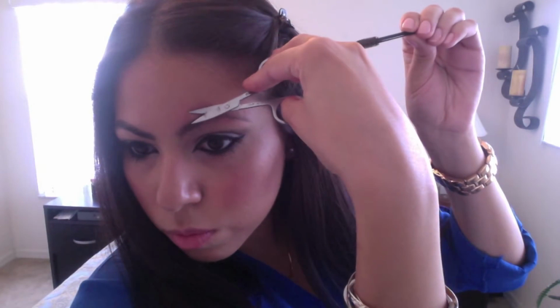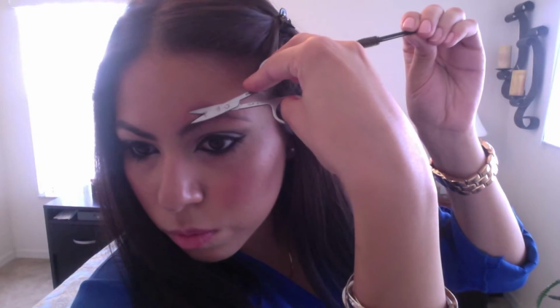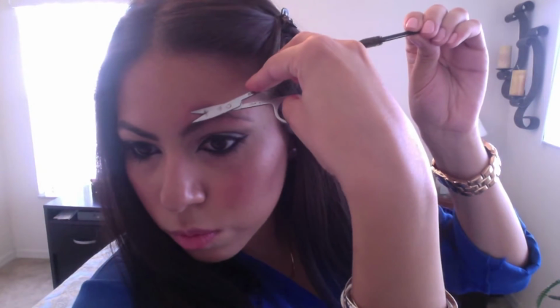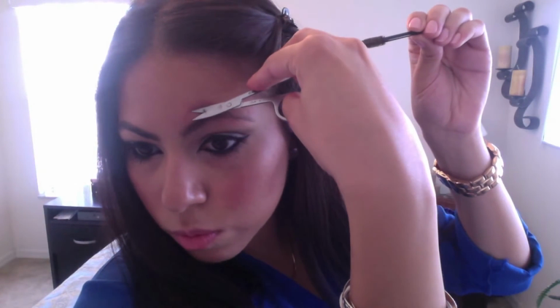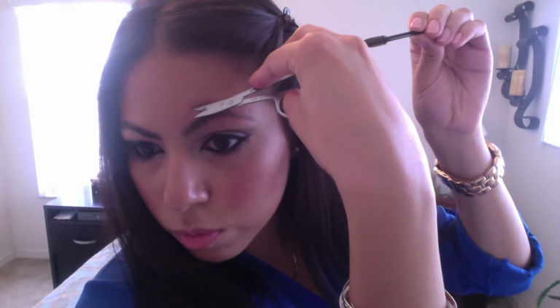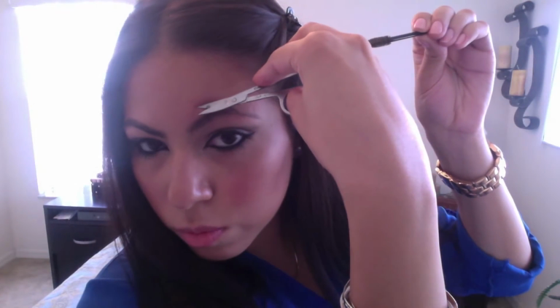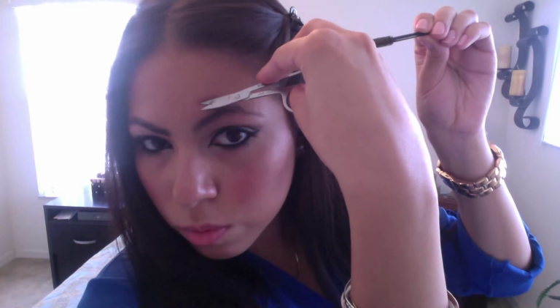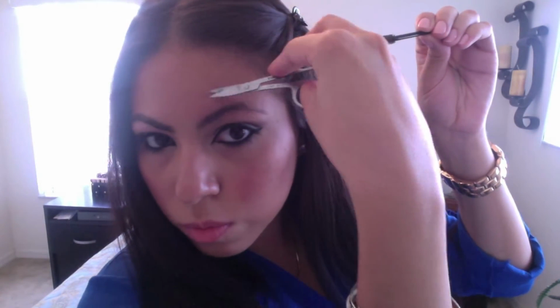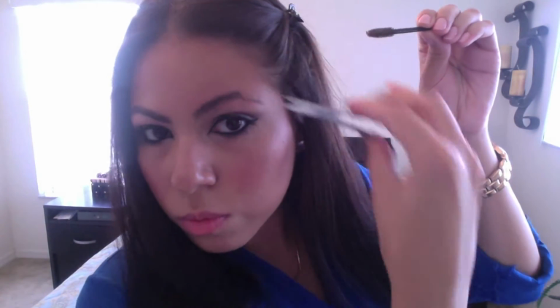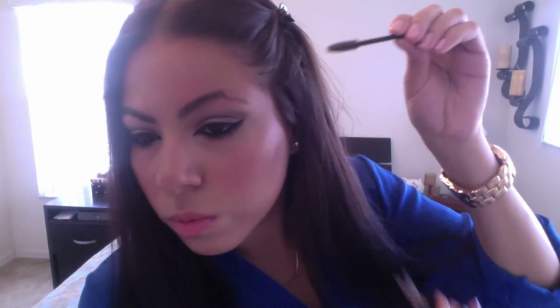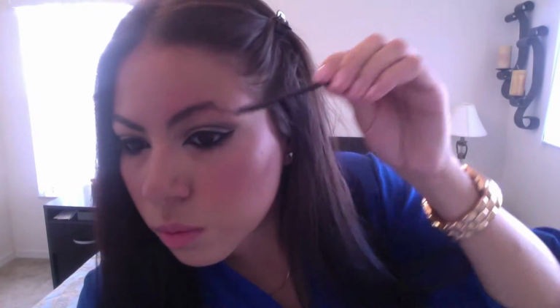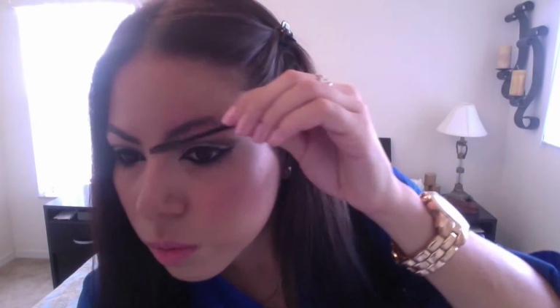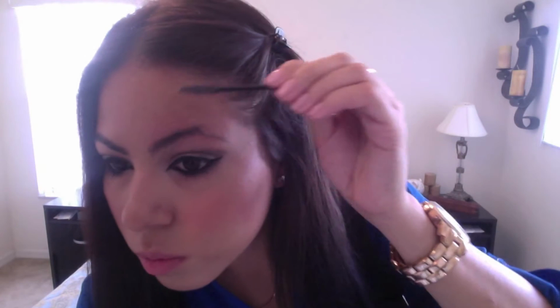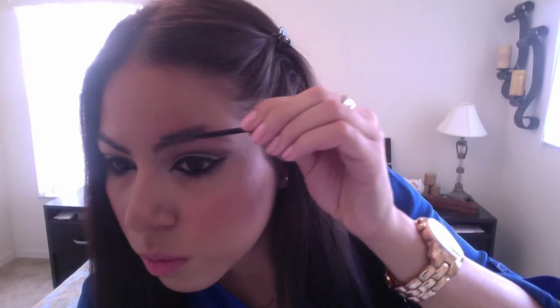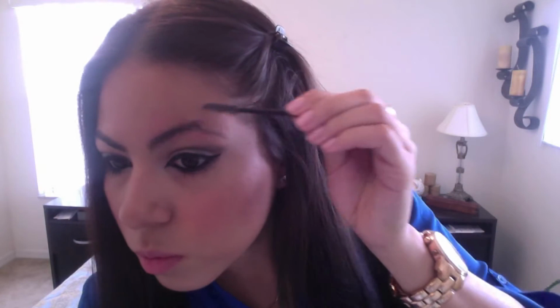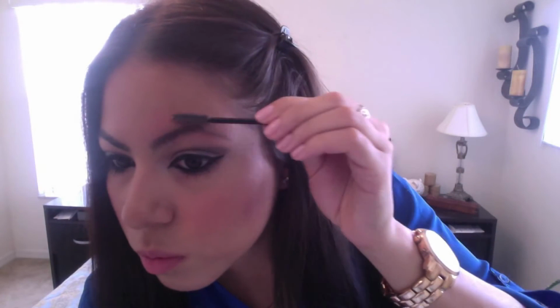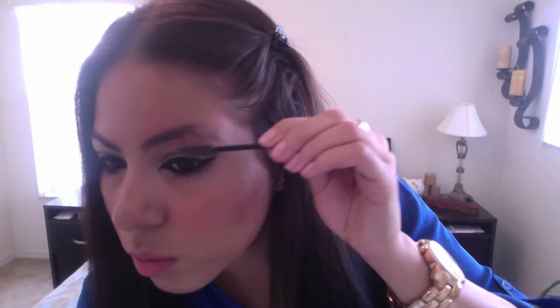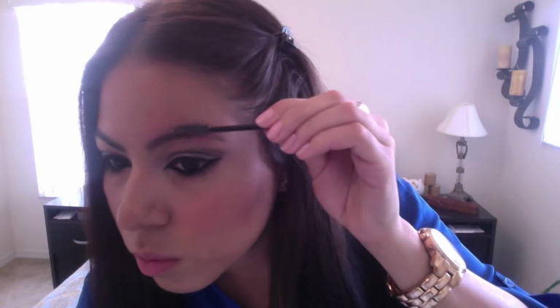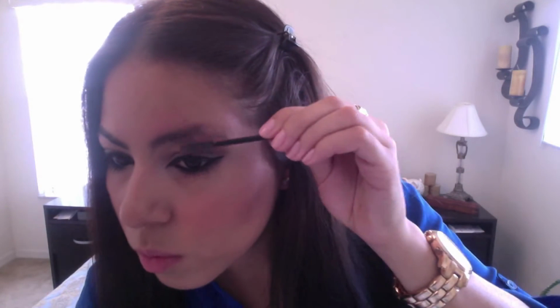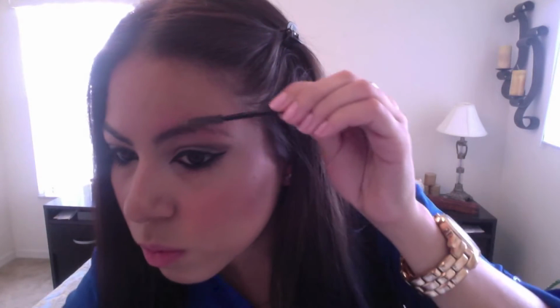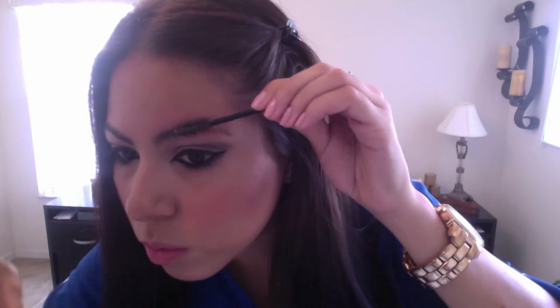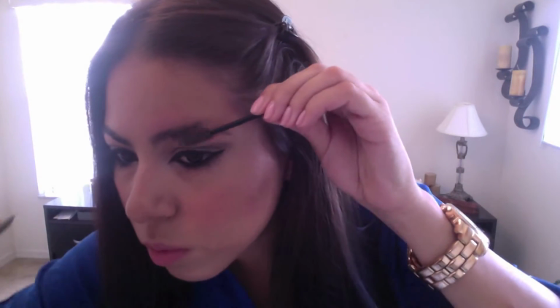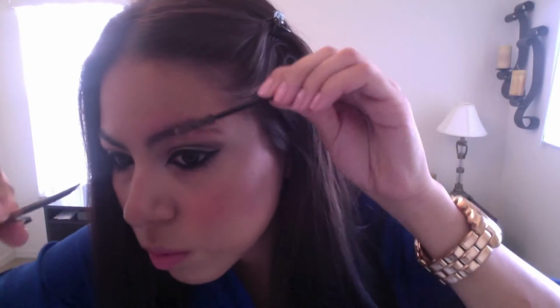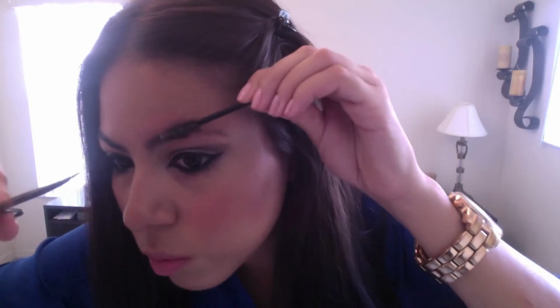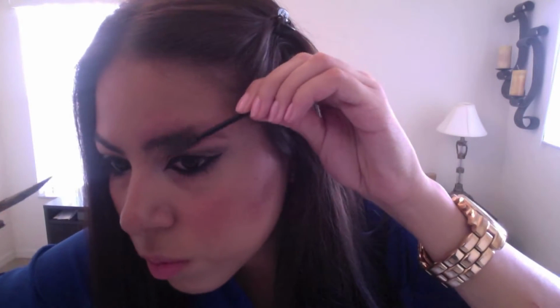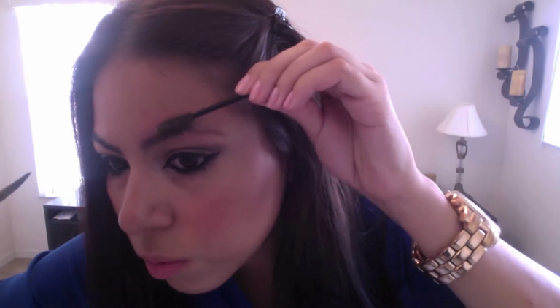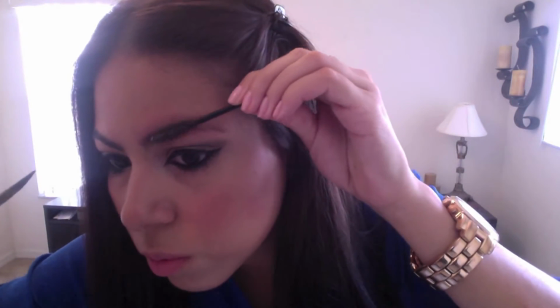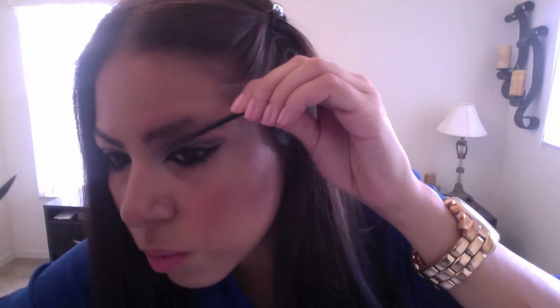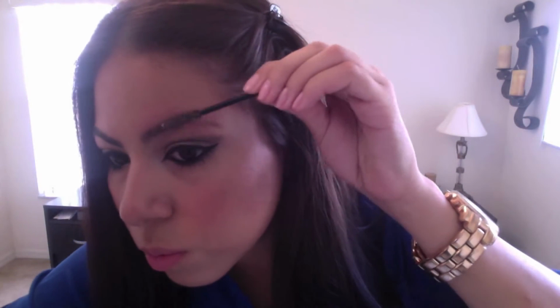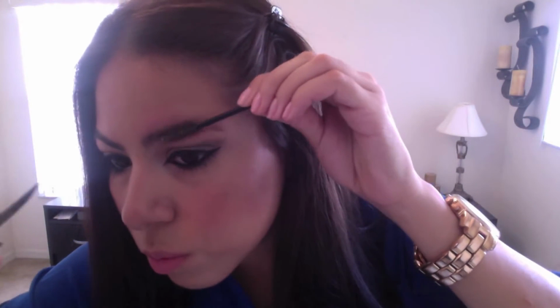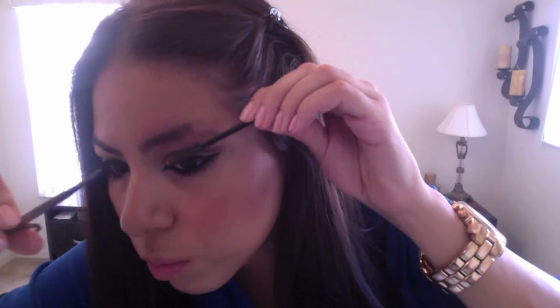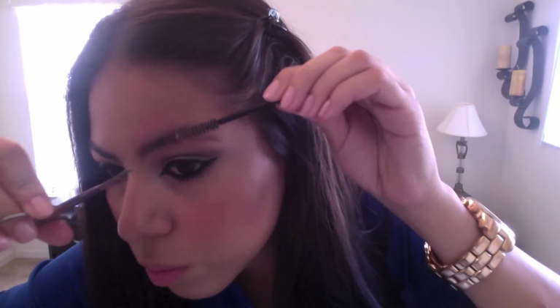The same thing when you get to the middle of the eyebrow — you want to brush them down and cut what's sticking out.